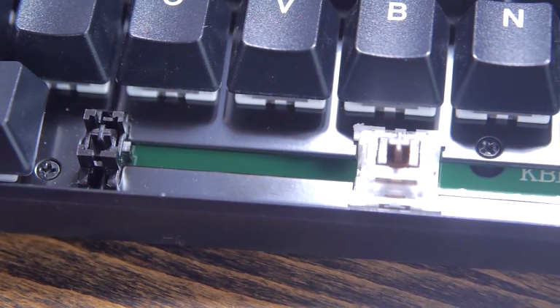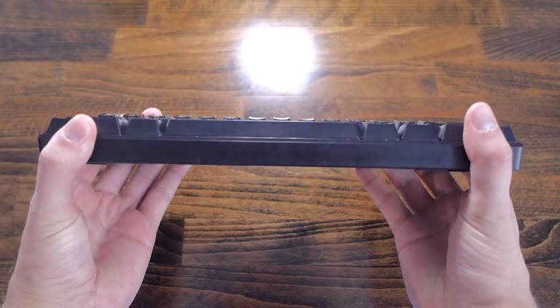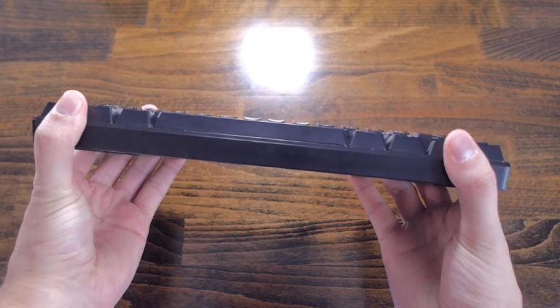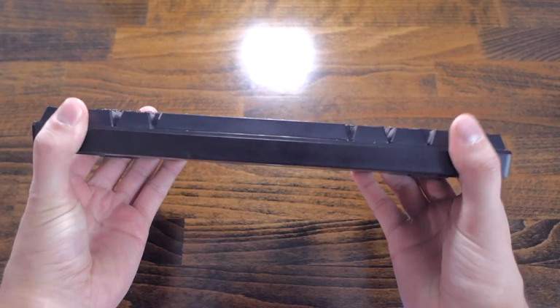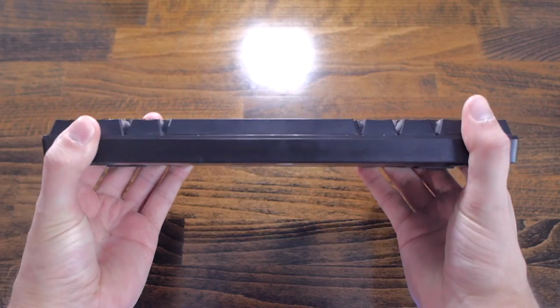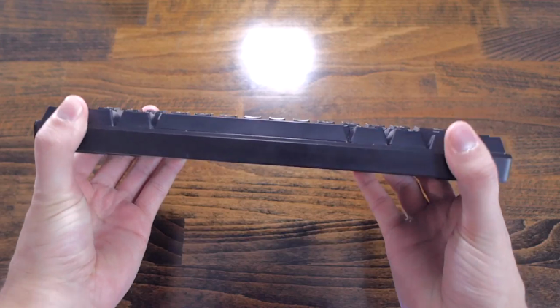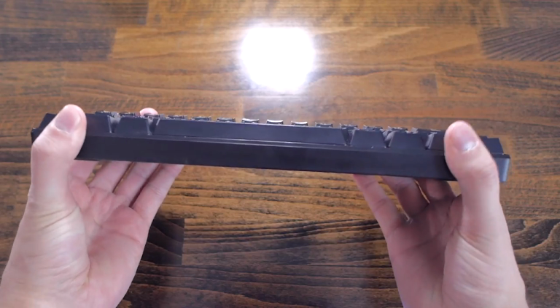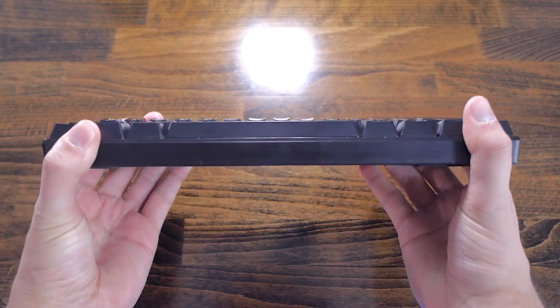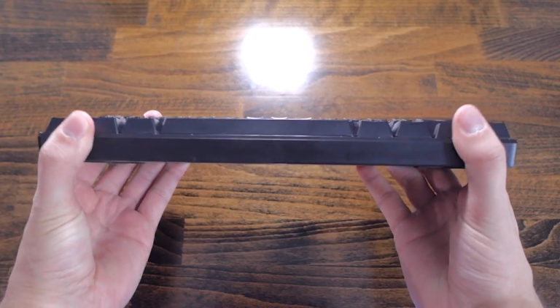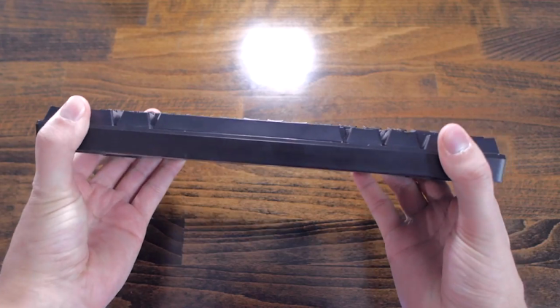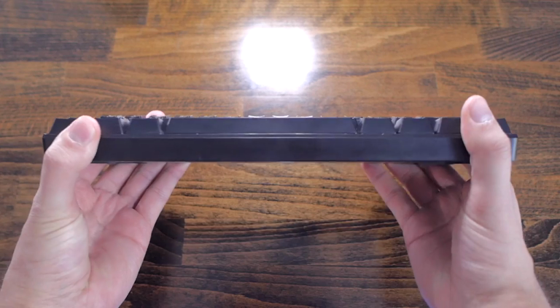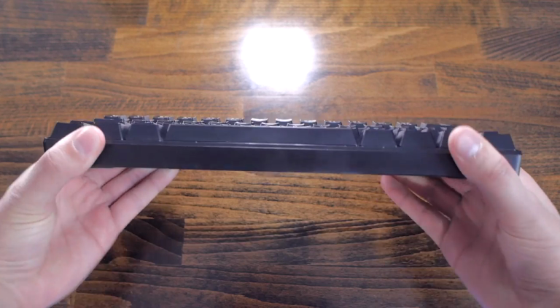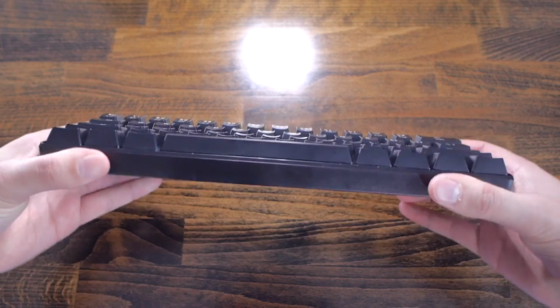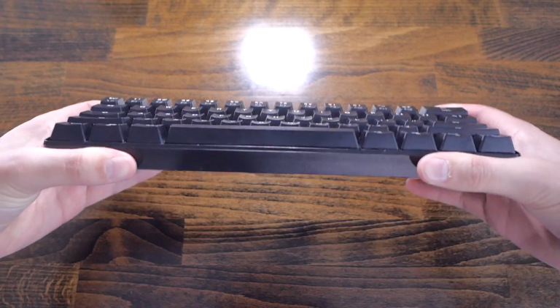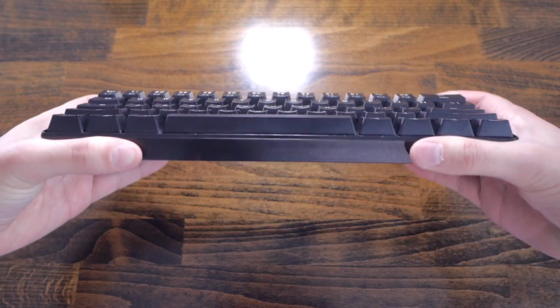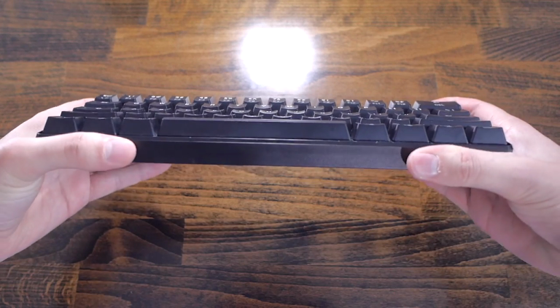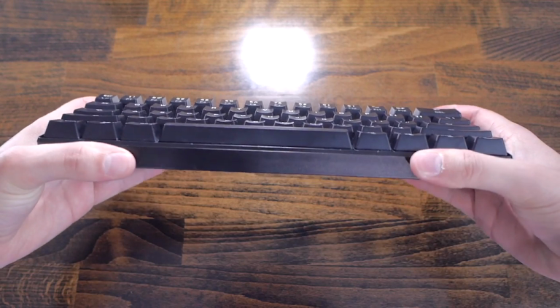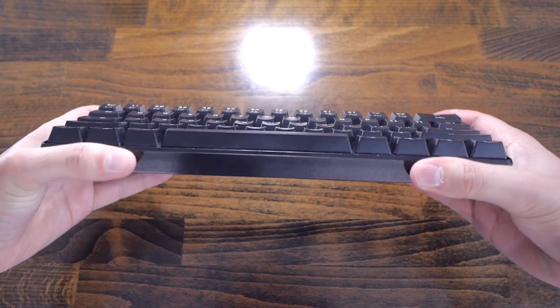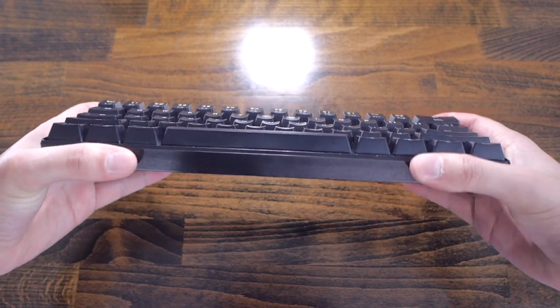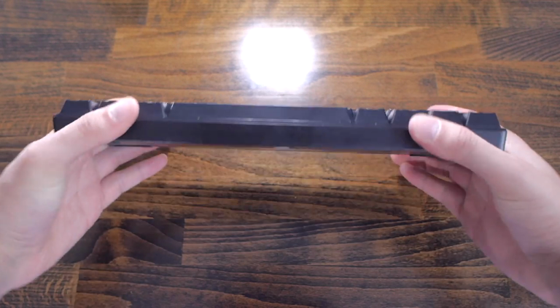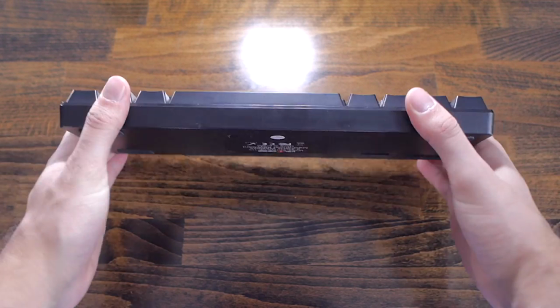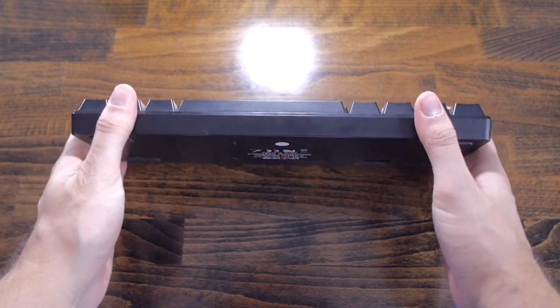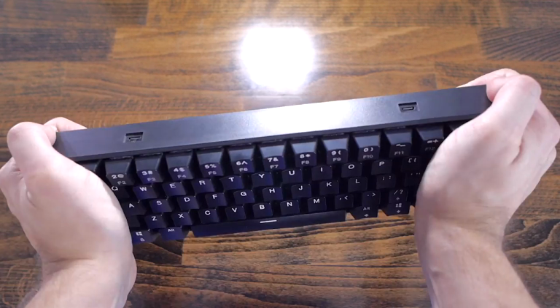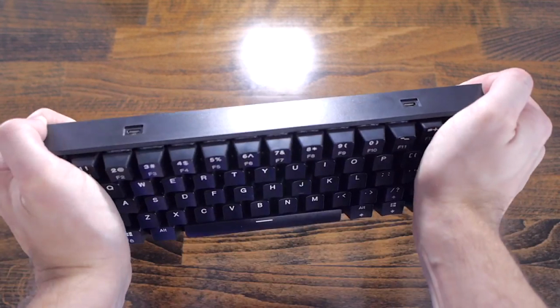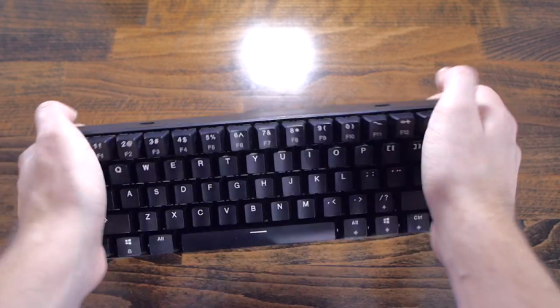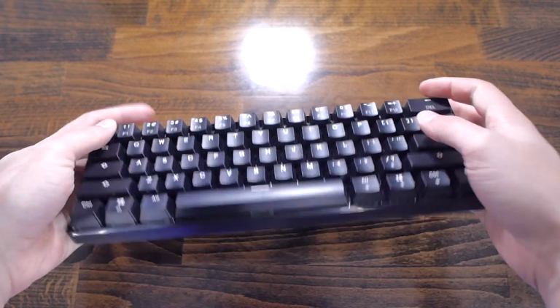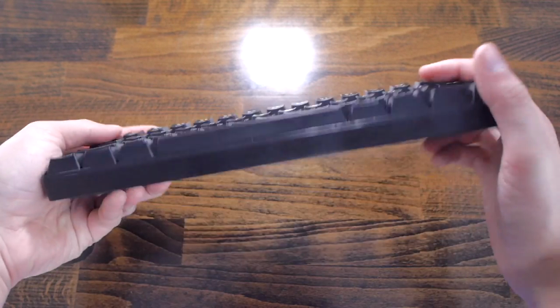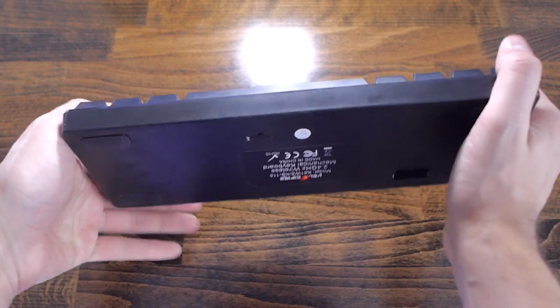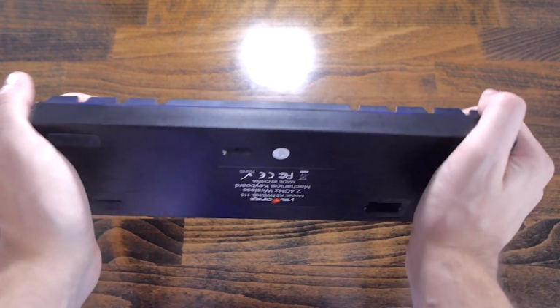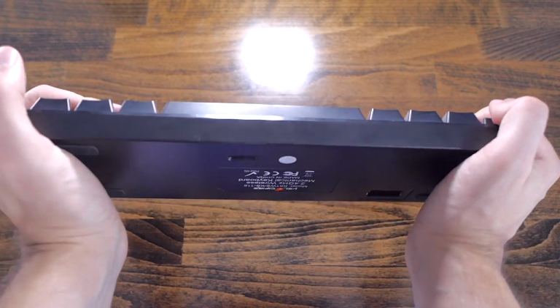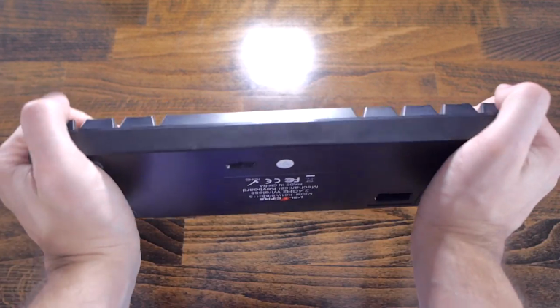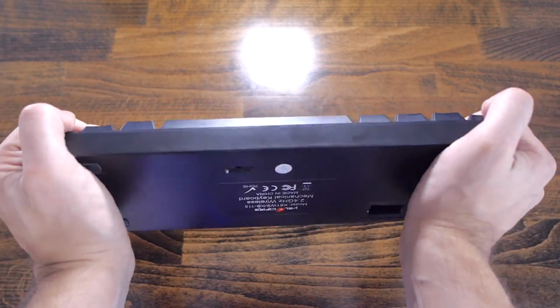The switches are mounted on a metal plate which adds a lot of strength to the board. The flex is not too bad and it has a decent weight too. It crackles a bit, but I didn't expect much for such a low price.